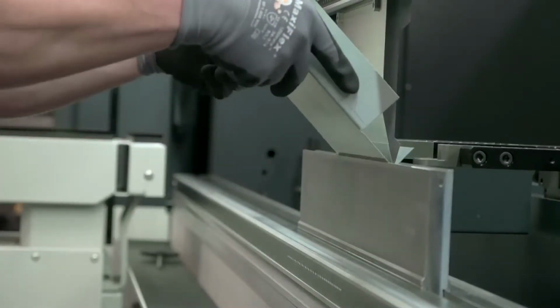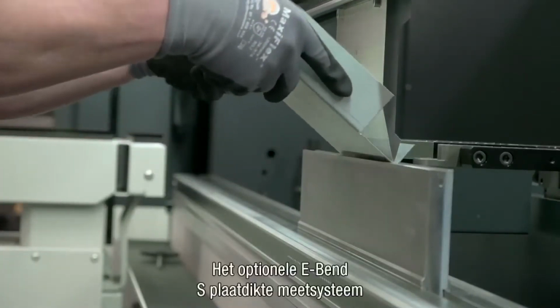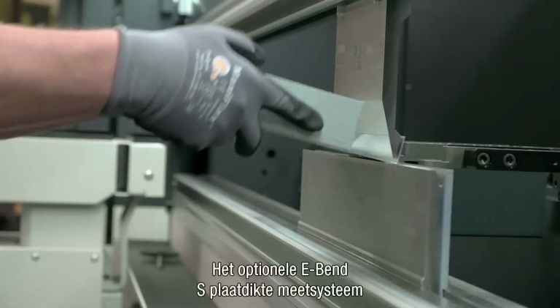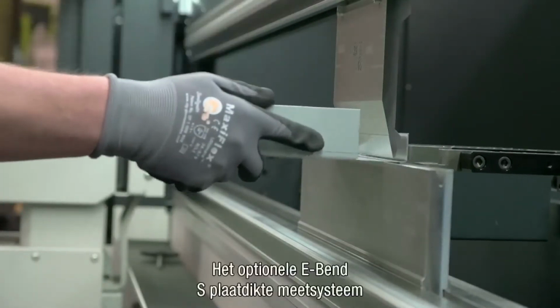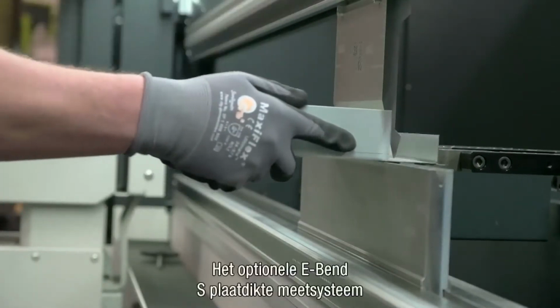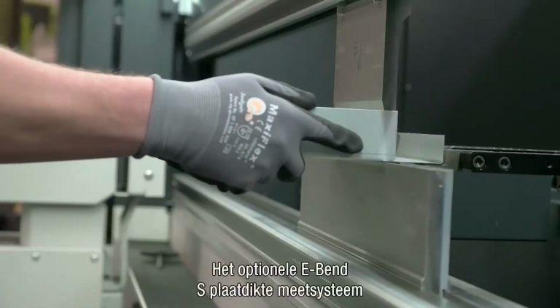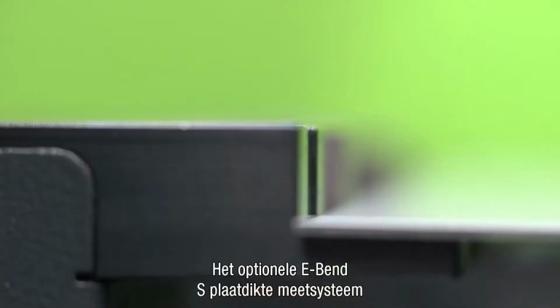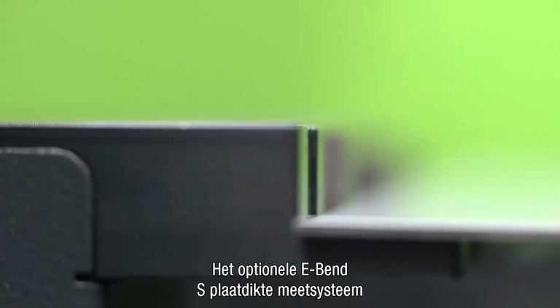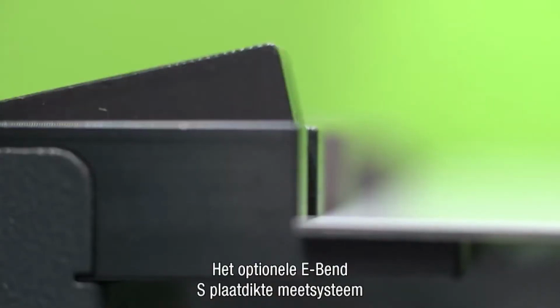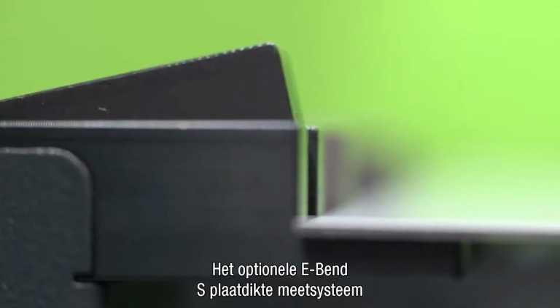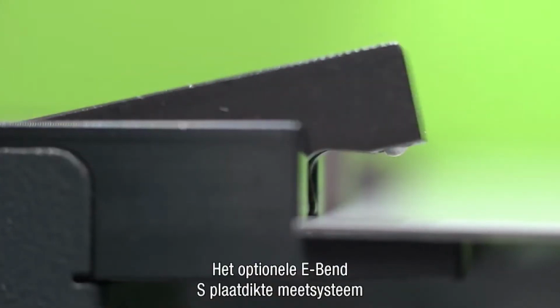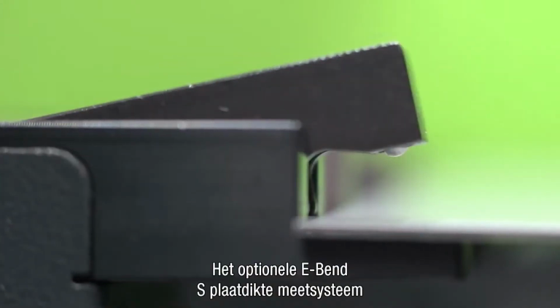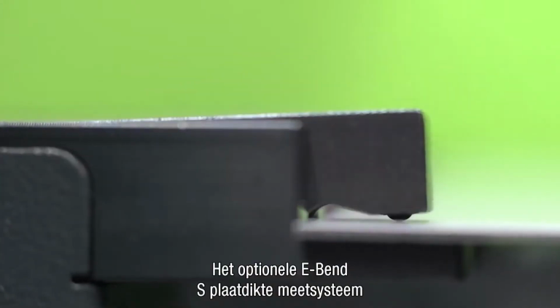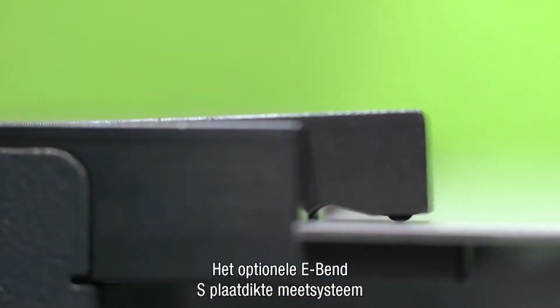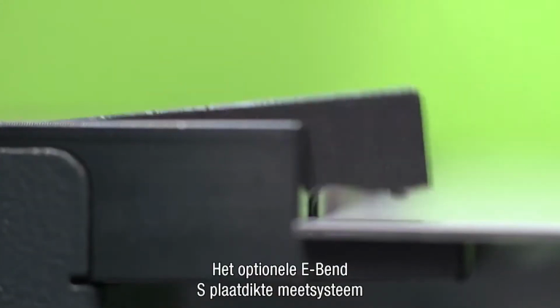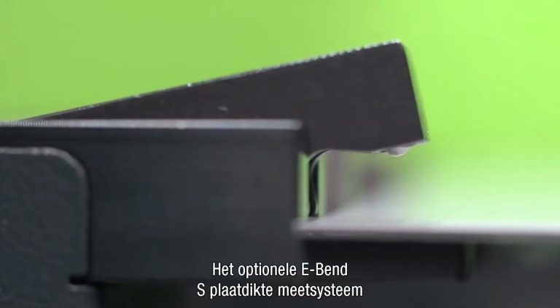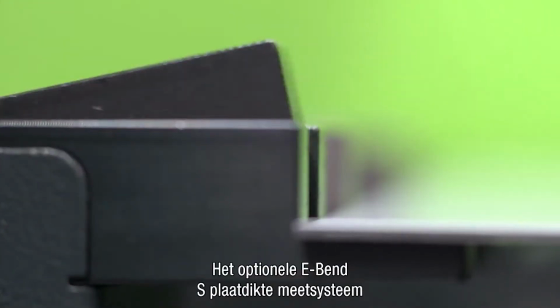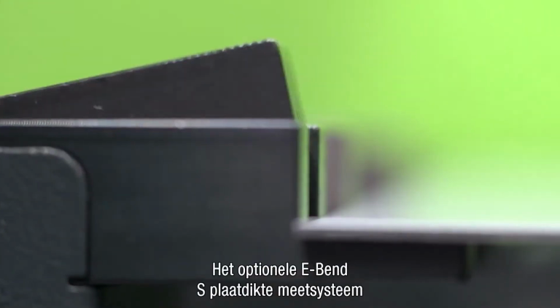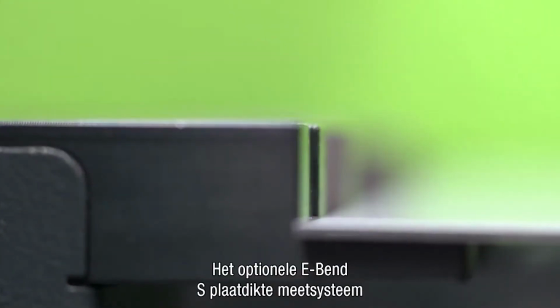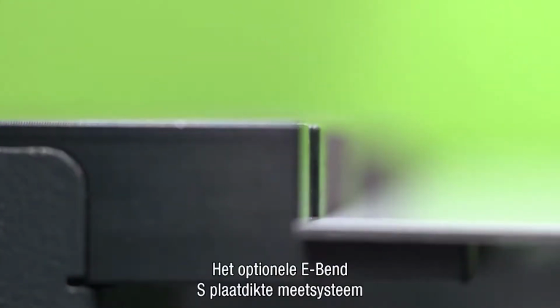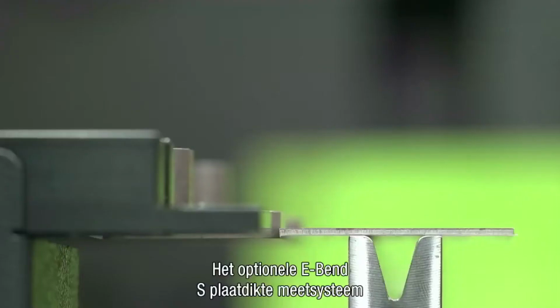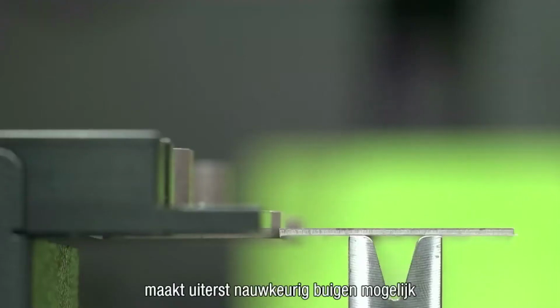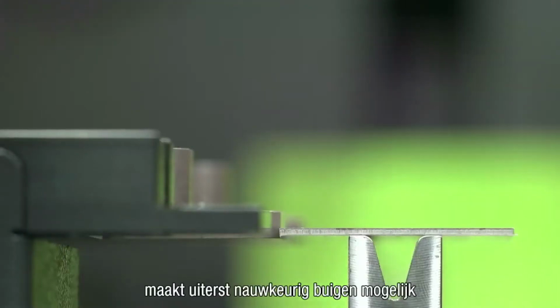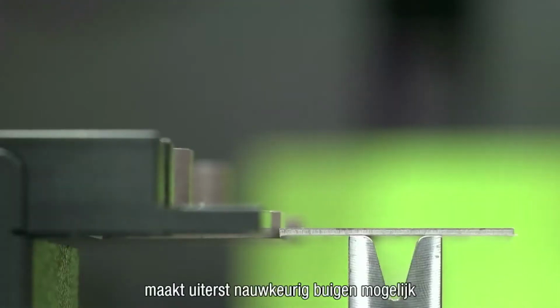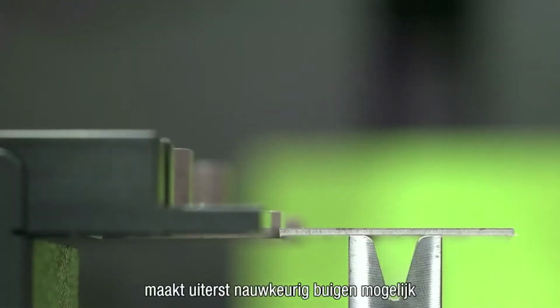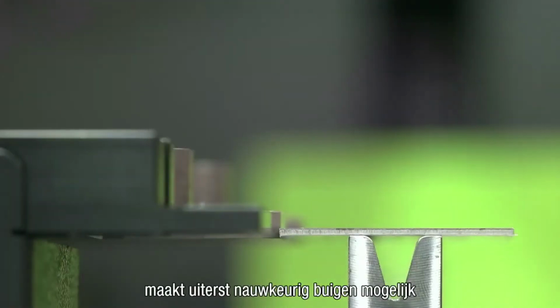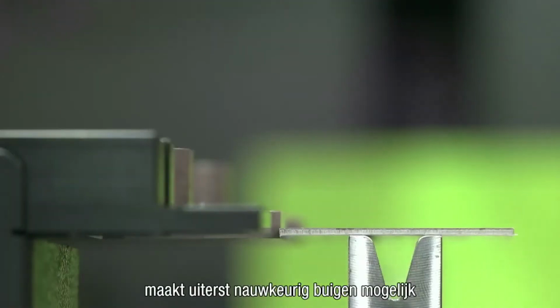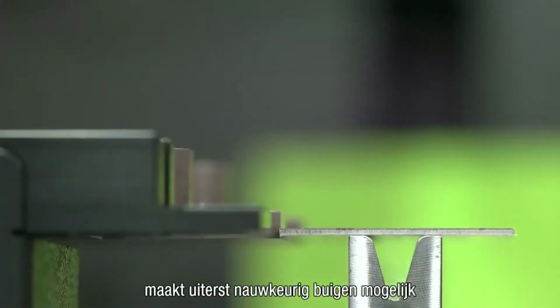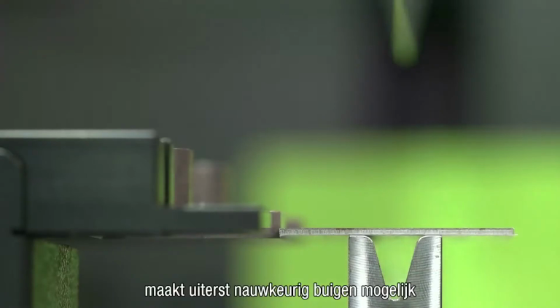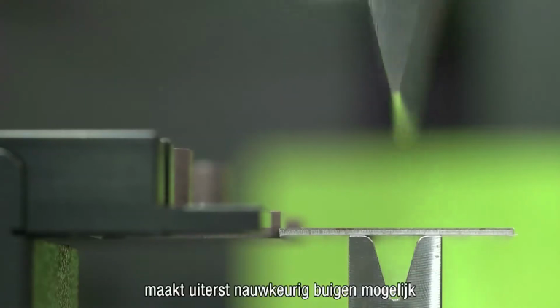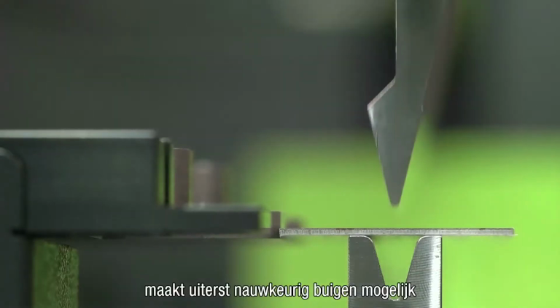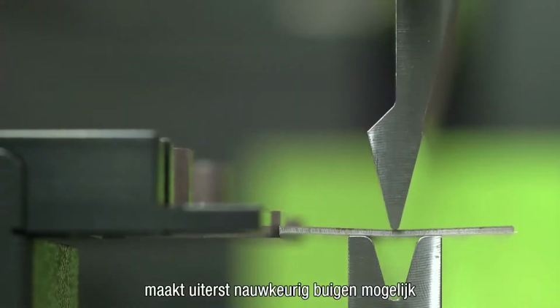Using the optional e-bend S sheet thickness measurement system, it is possible to bend extremely accurately.